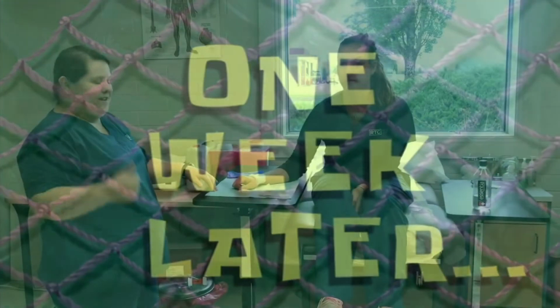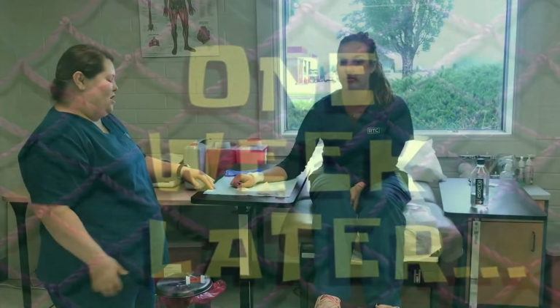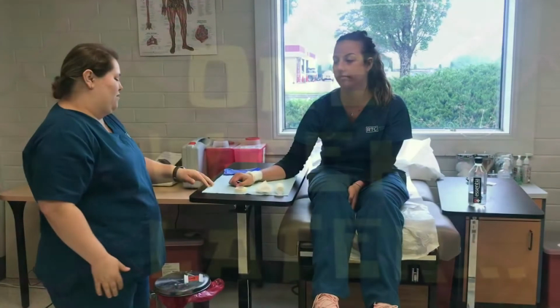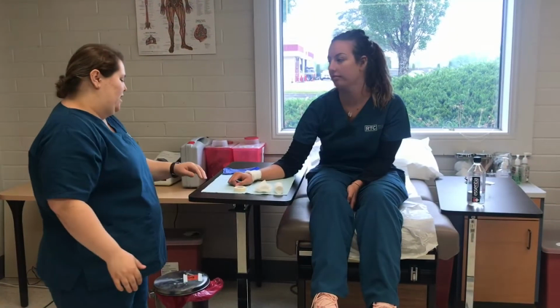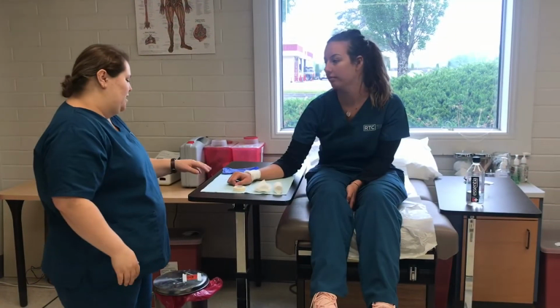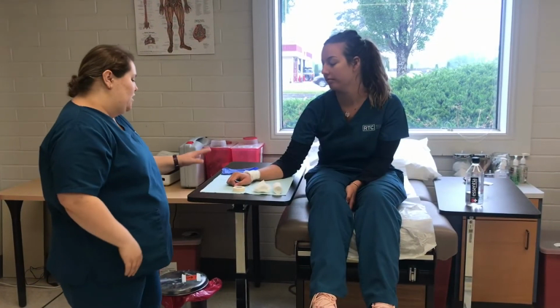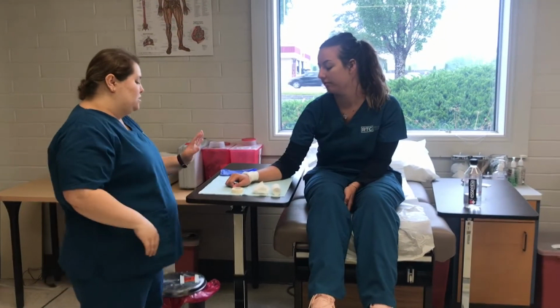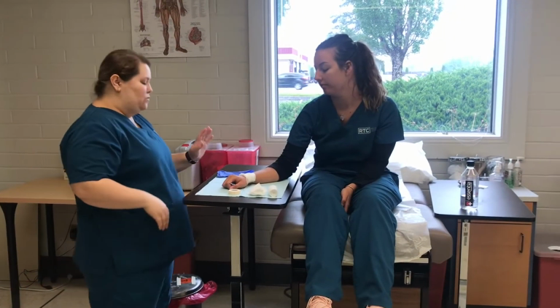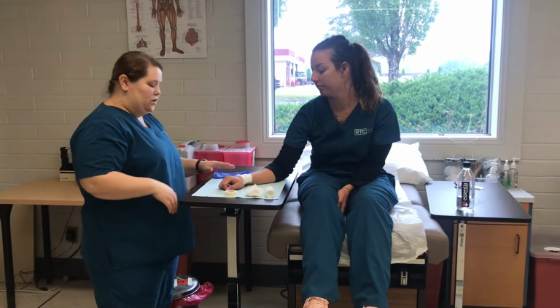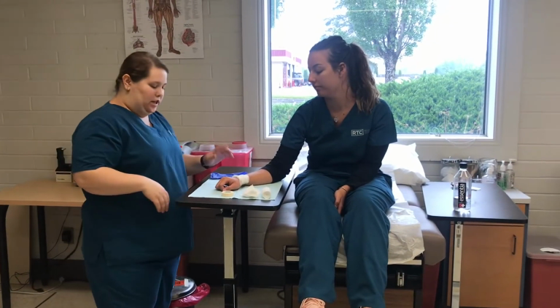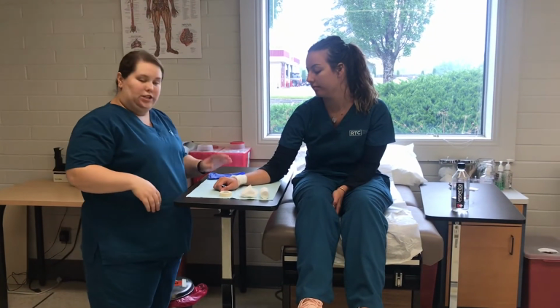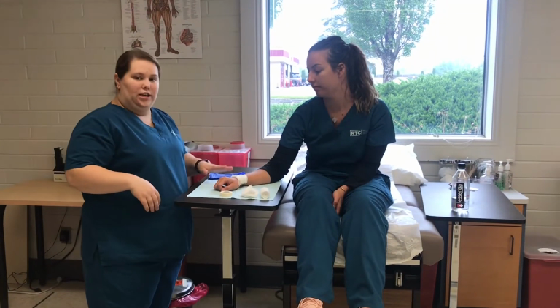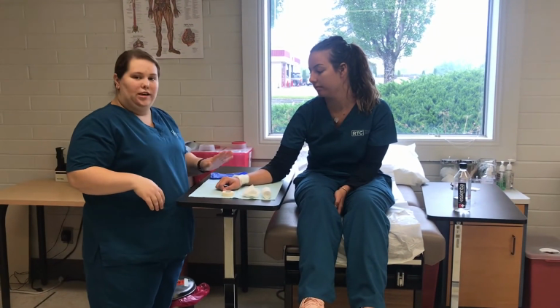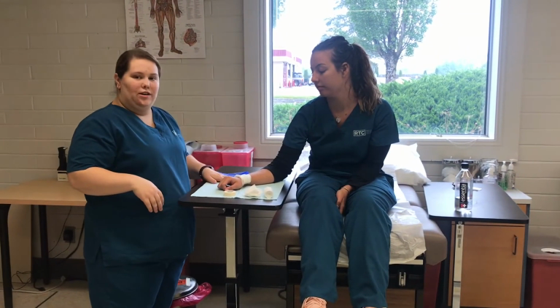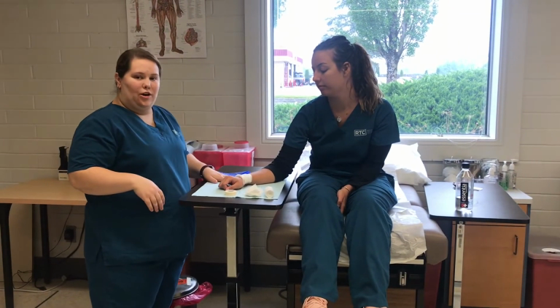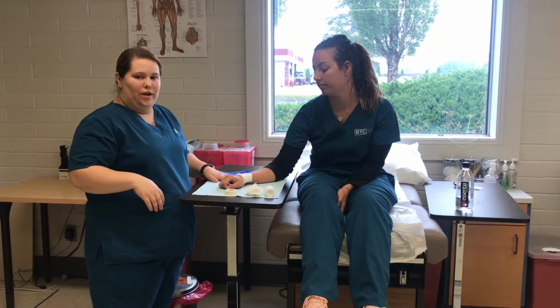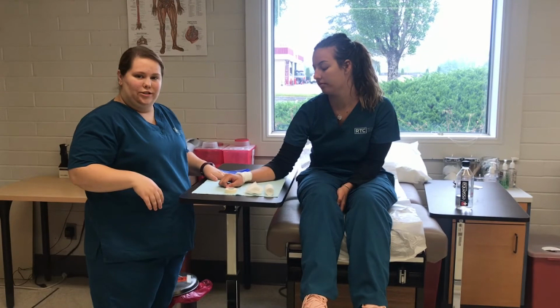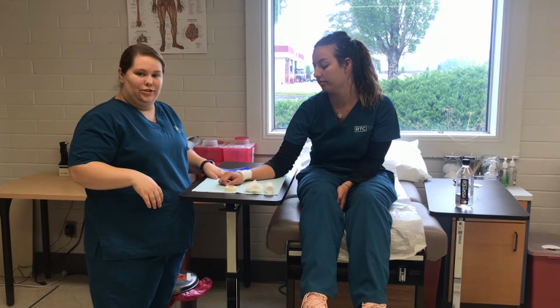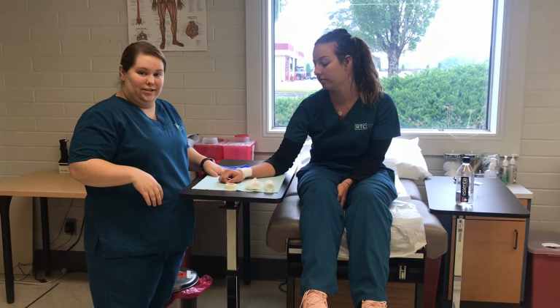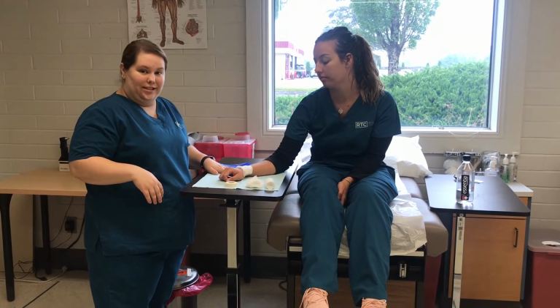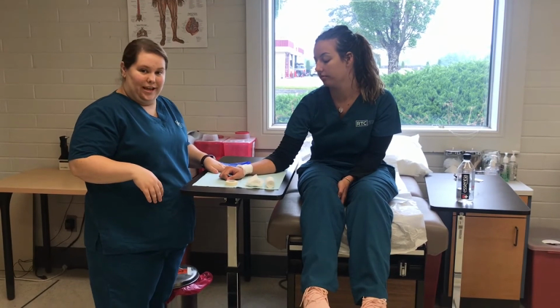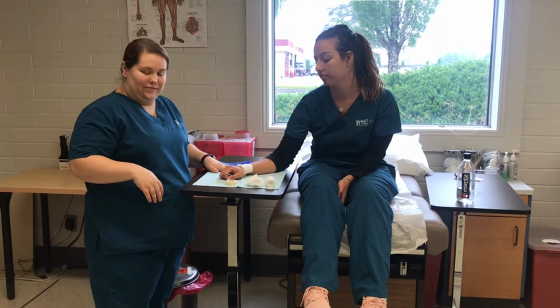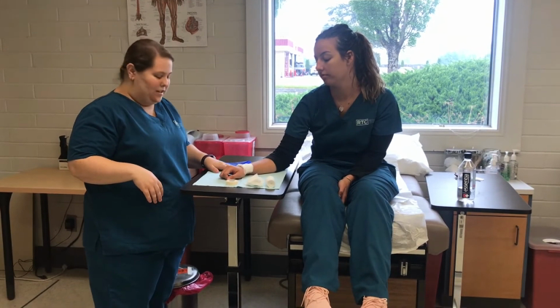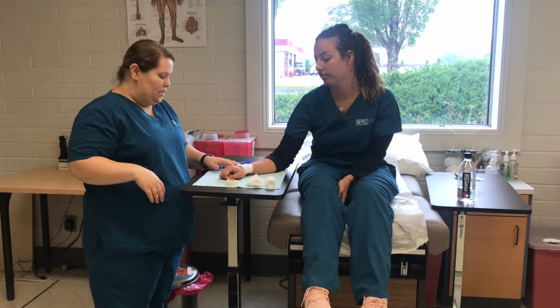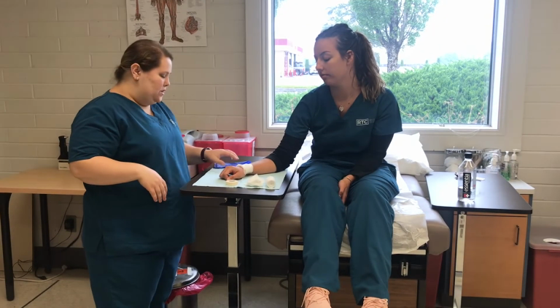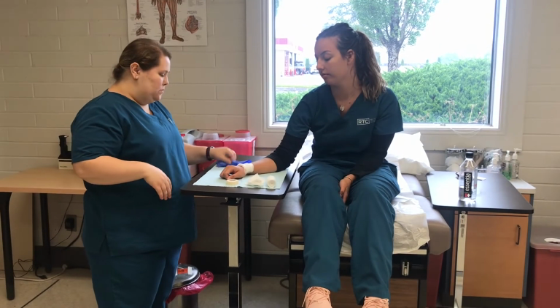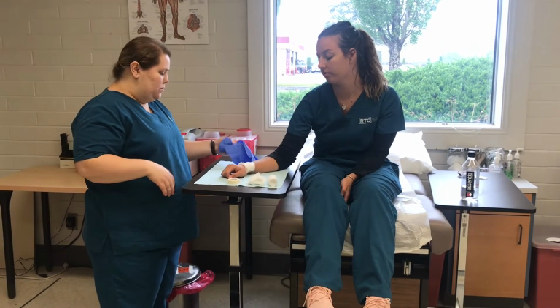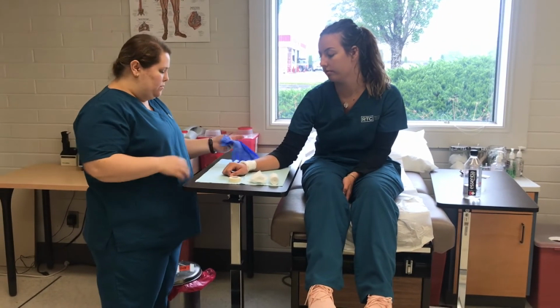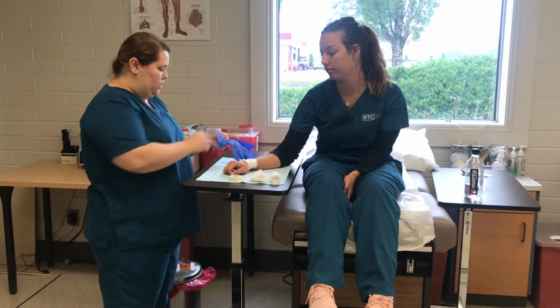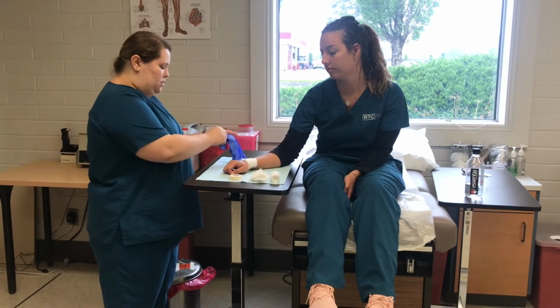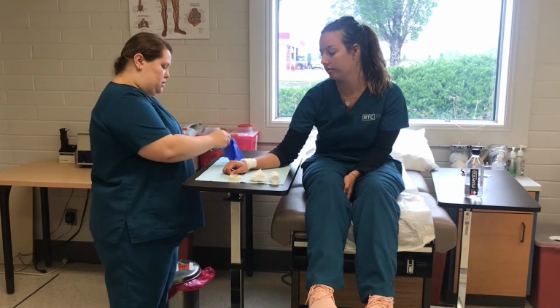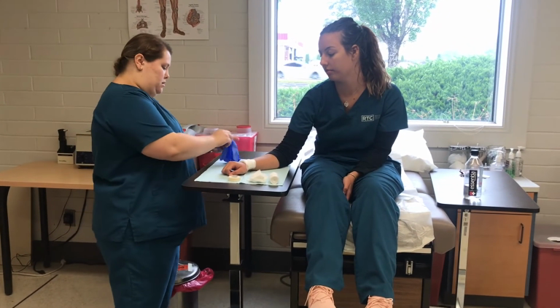Alrighty, so we are changing our patient's dressing today.